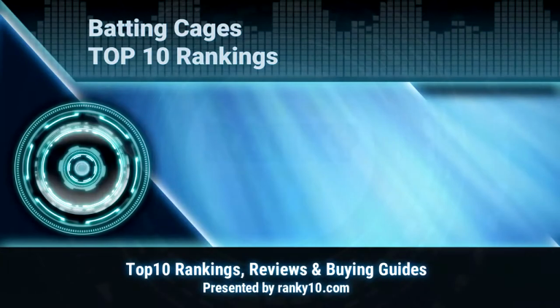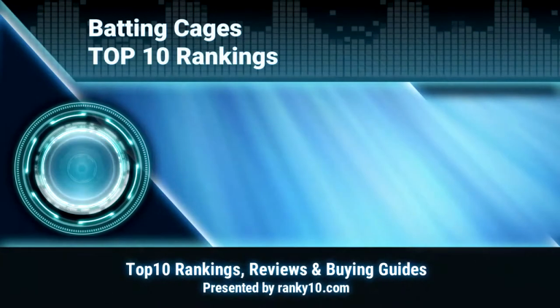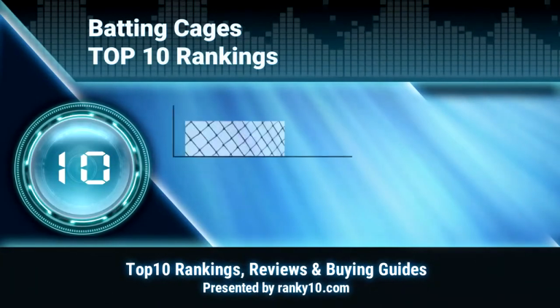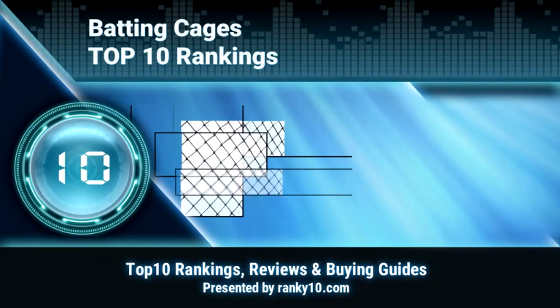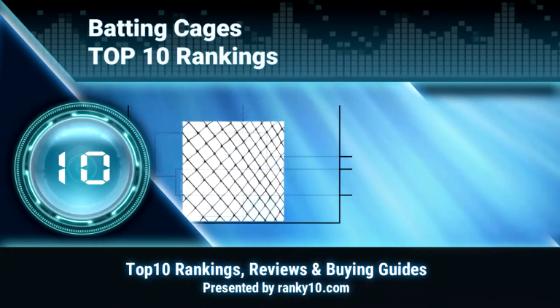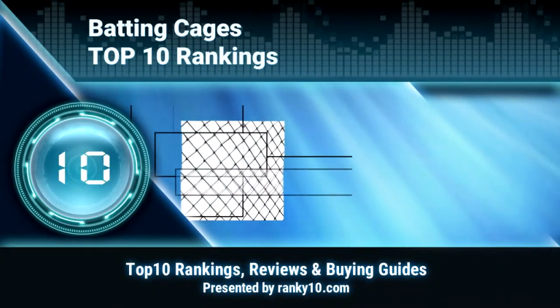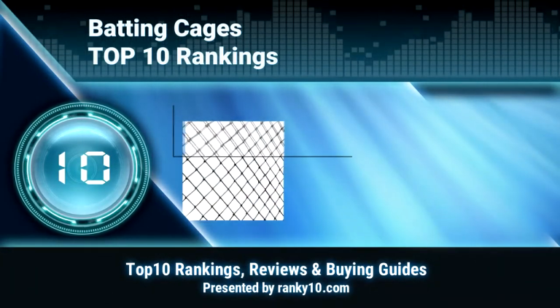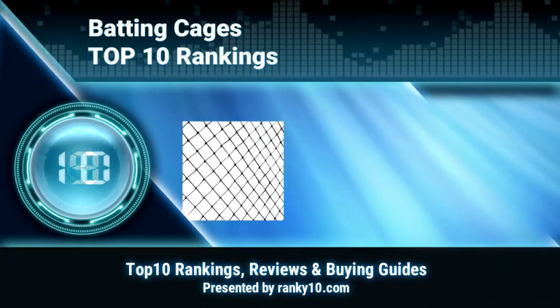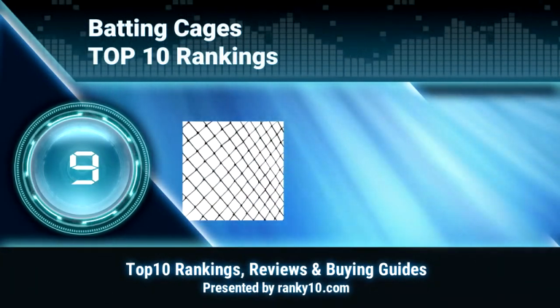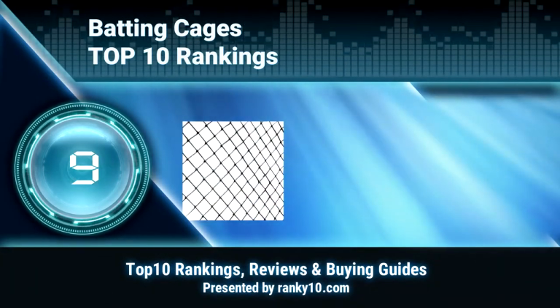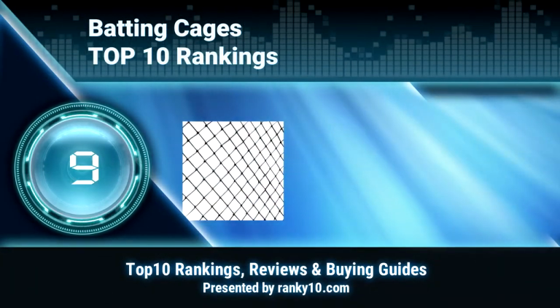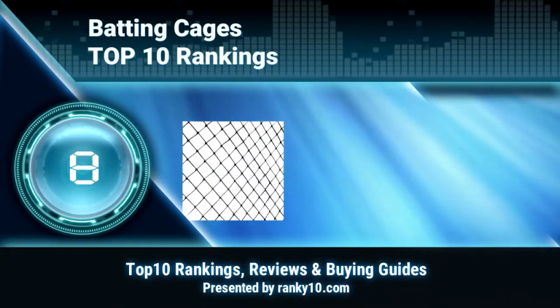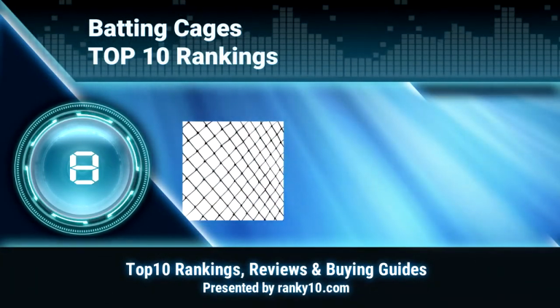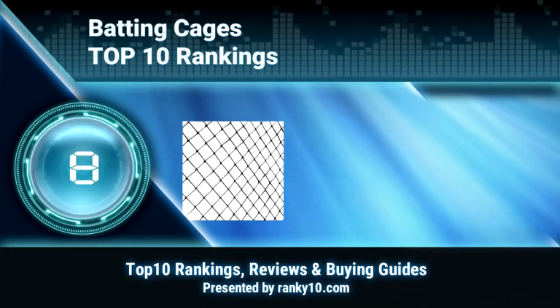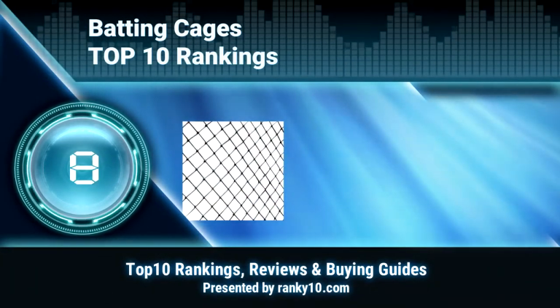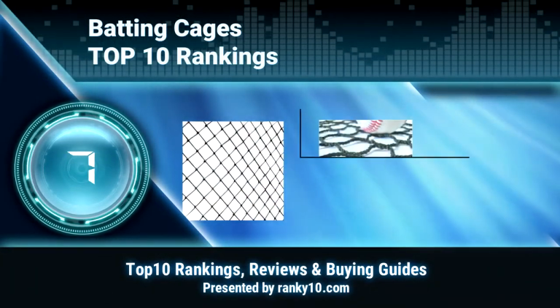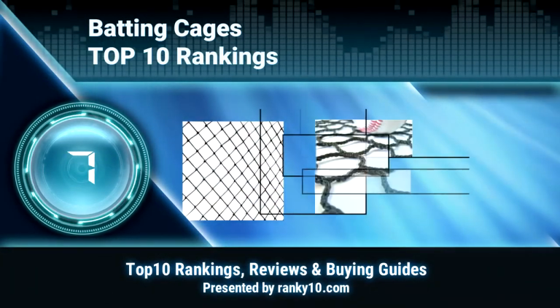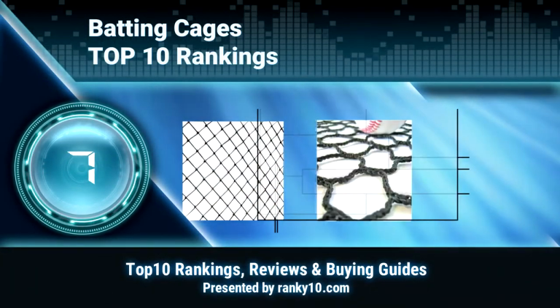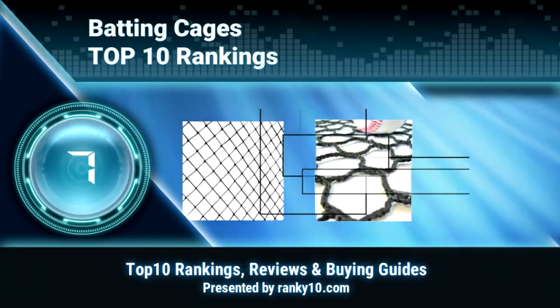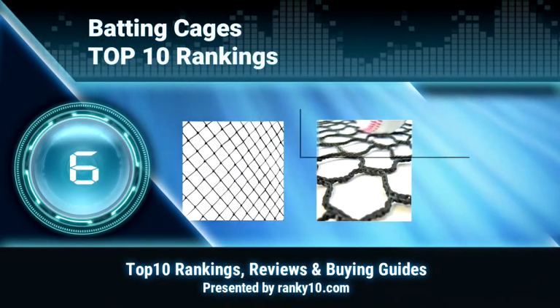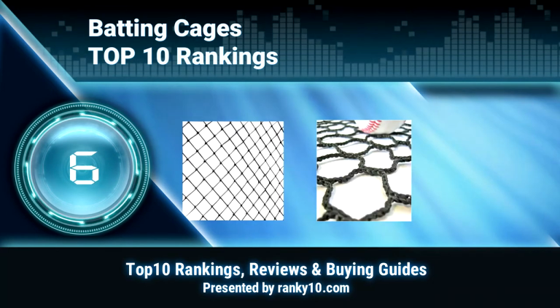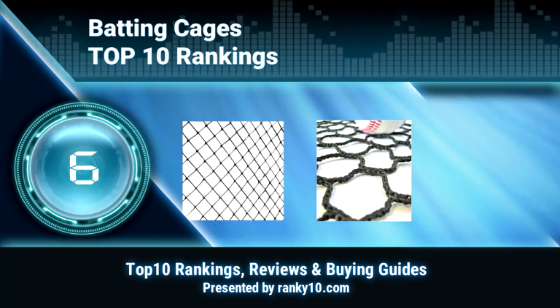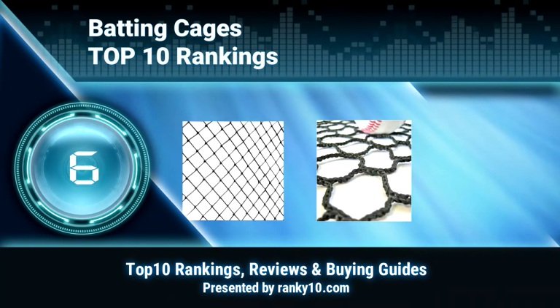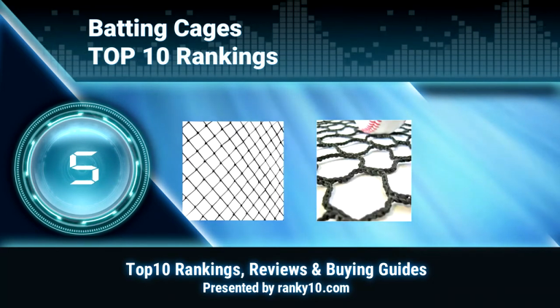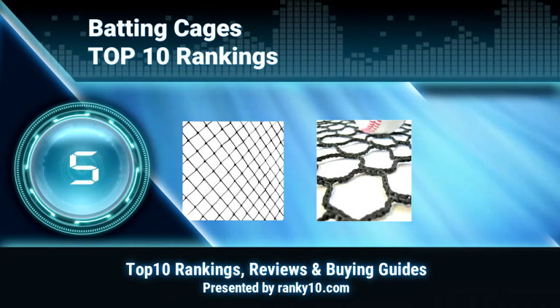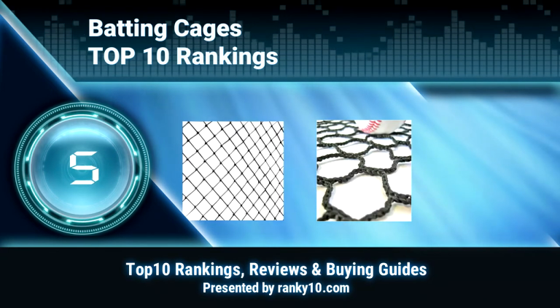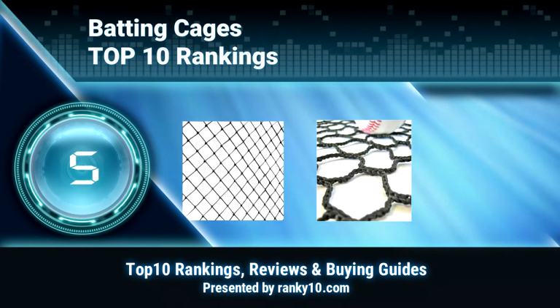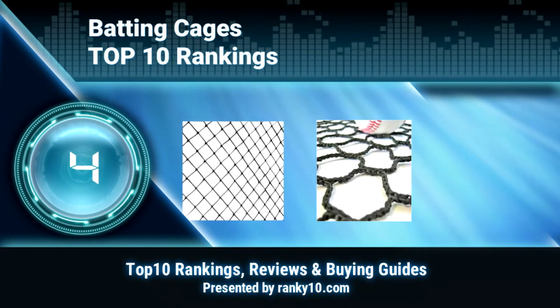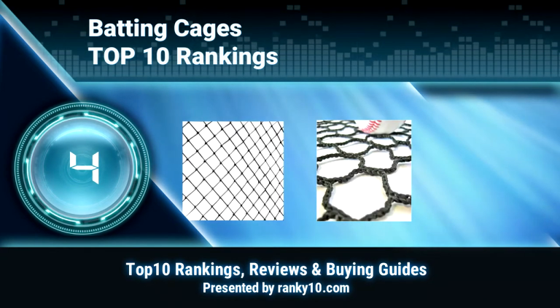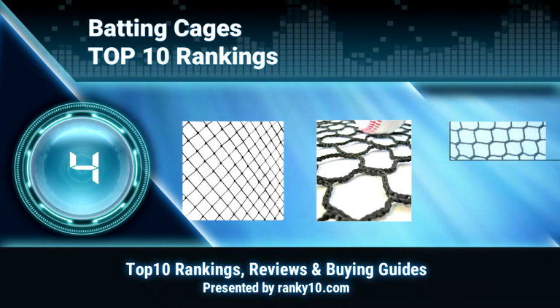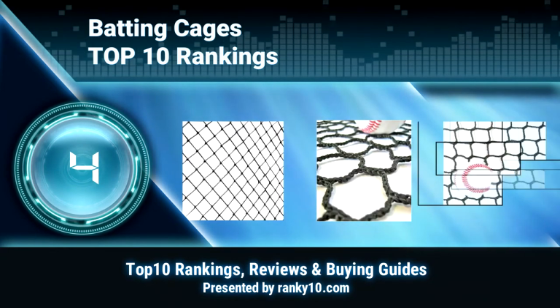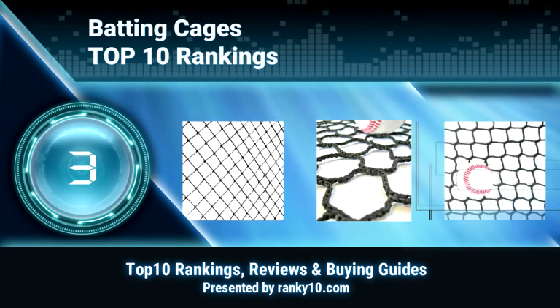Welcome to Ranky 10 Video Rankings. We announce the Top 10 Rankings of Batting Cages. Let's get started.